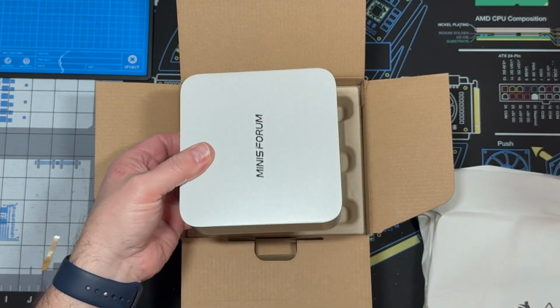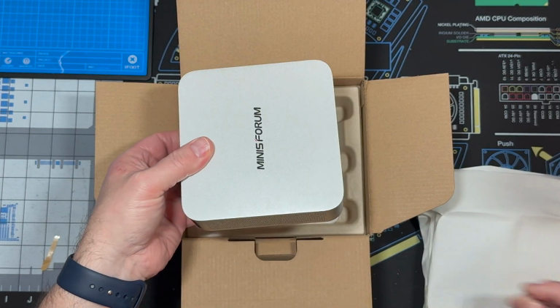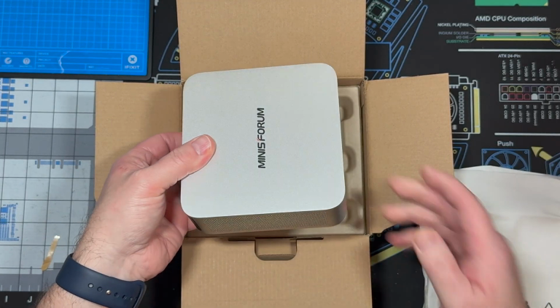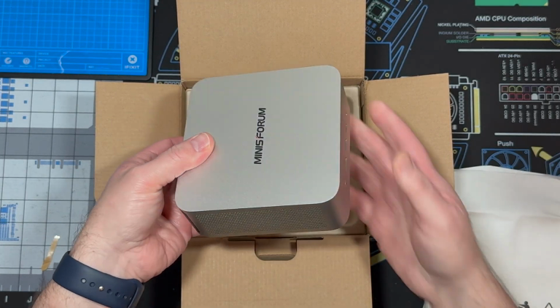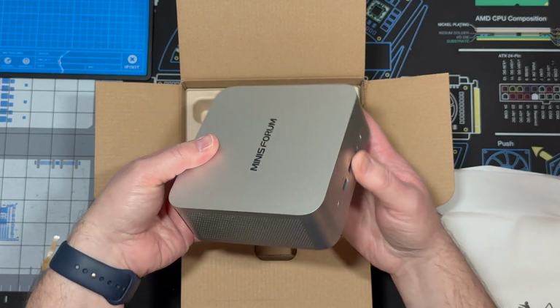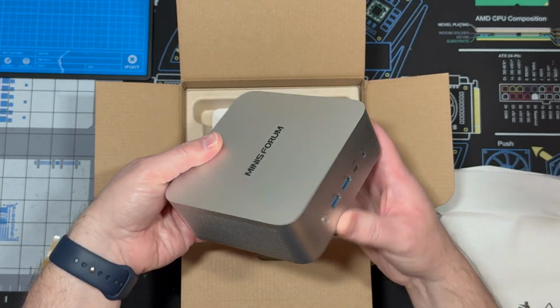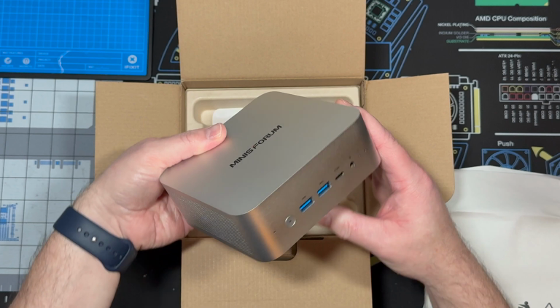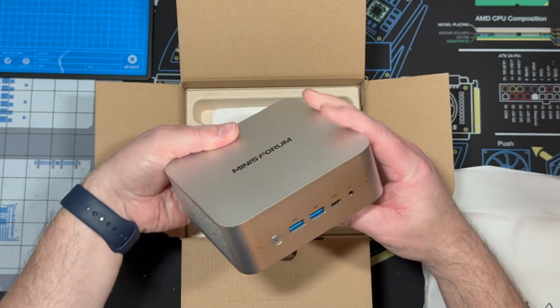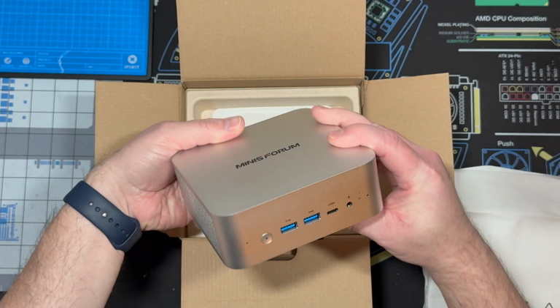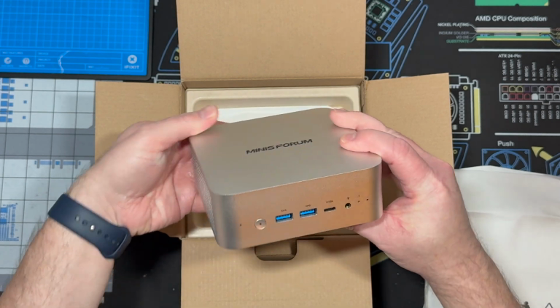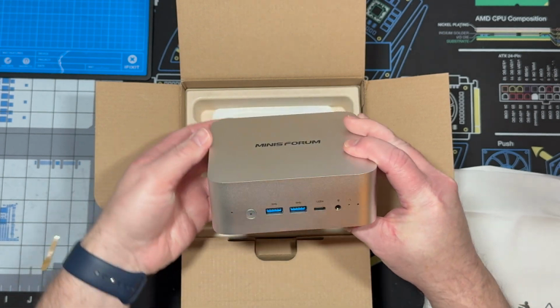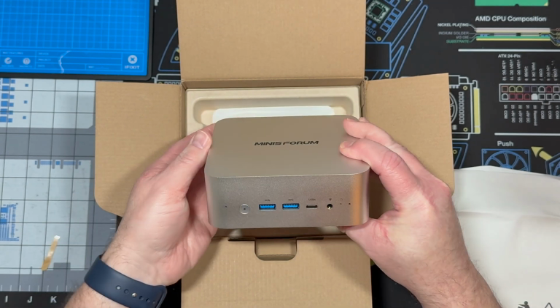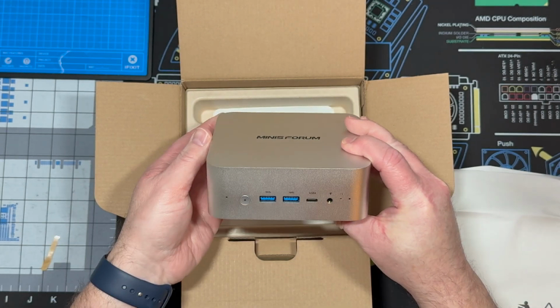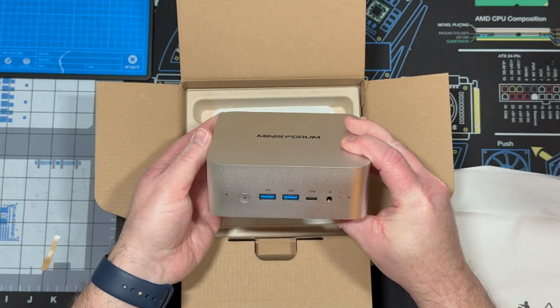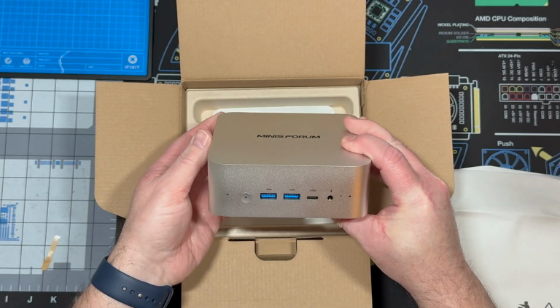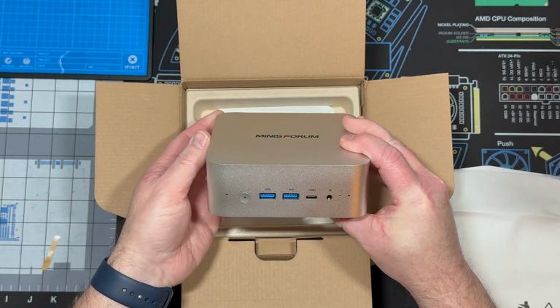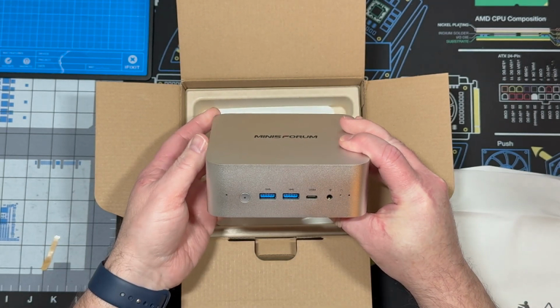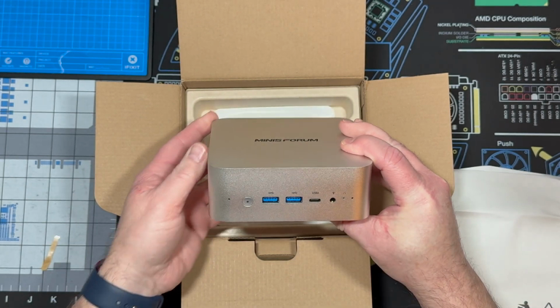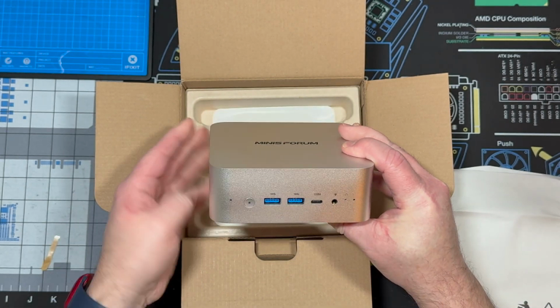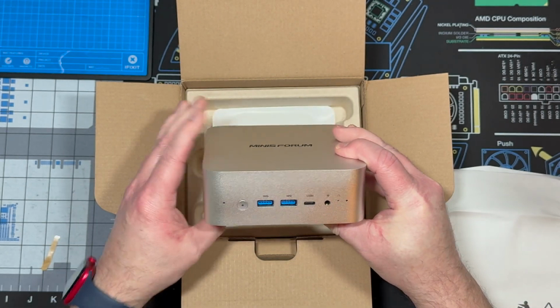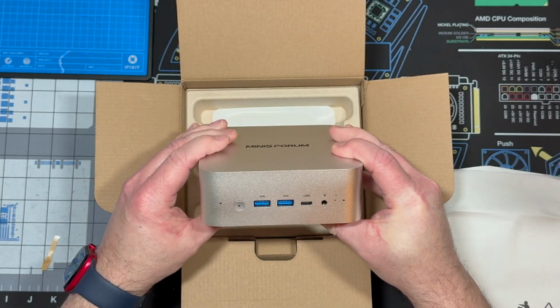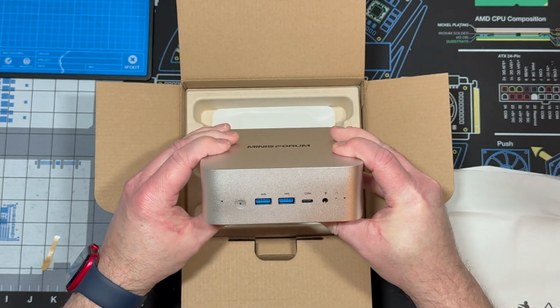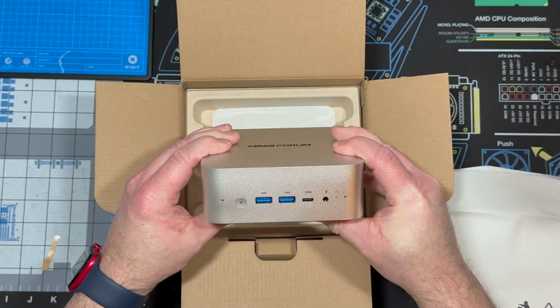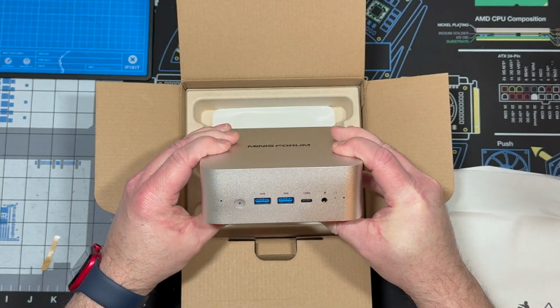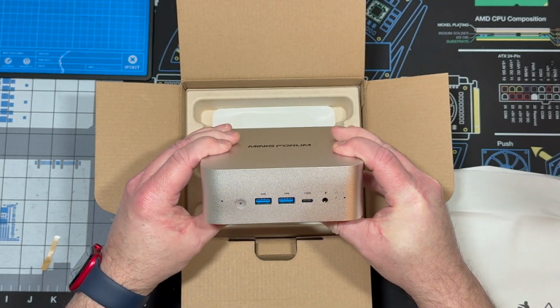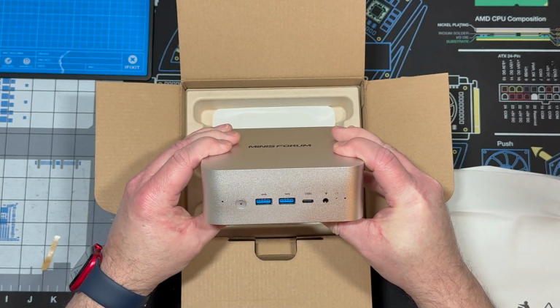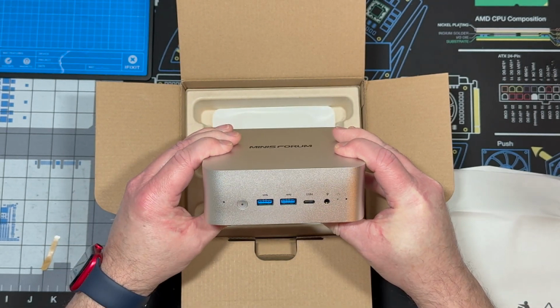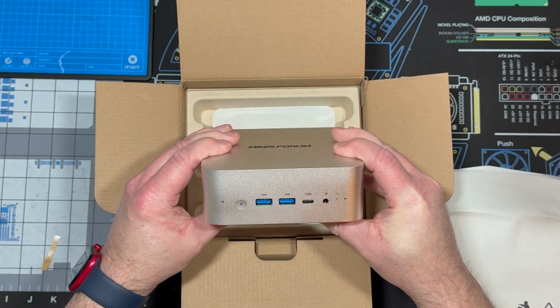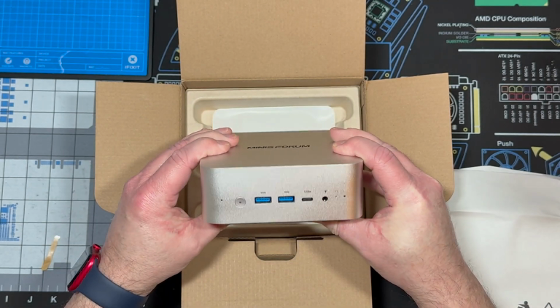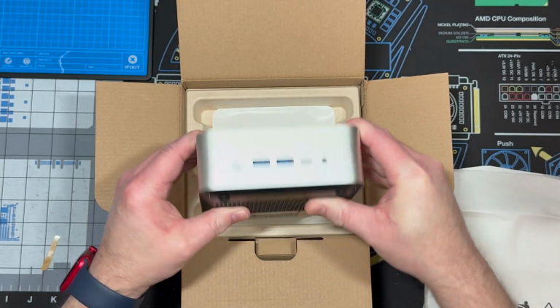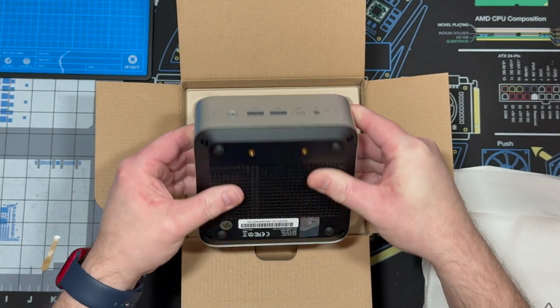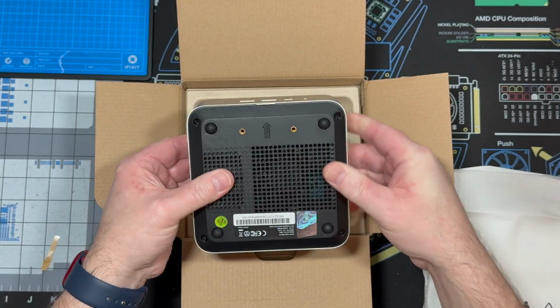Wow, very nice. Reminds me of the Mac Mini.